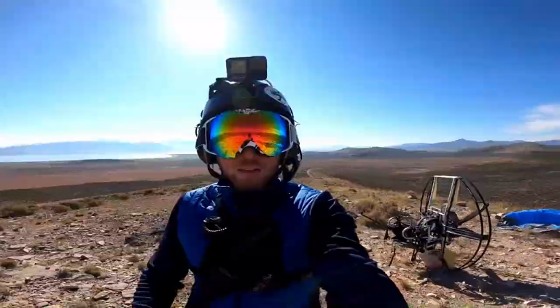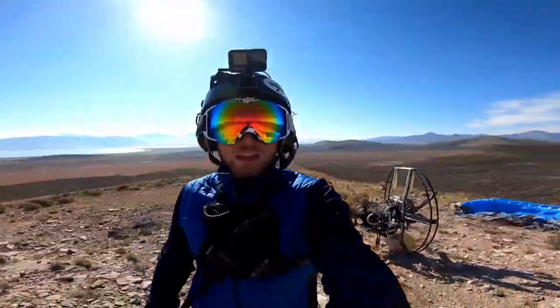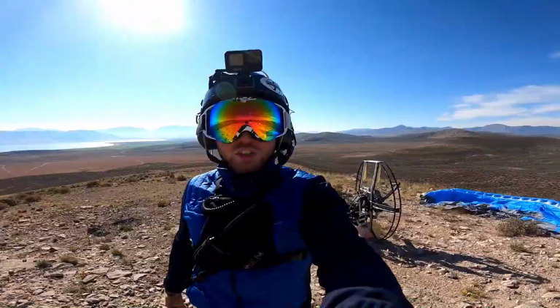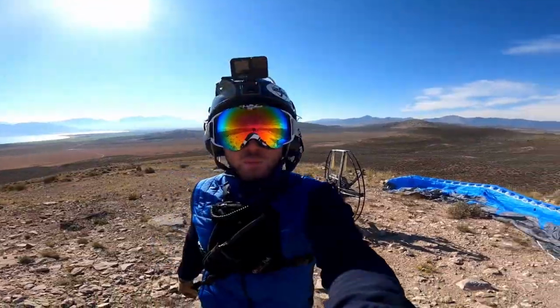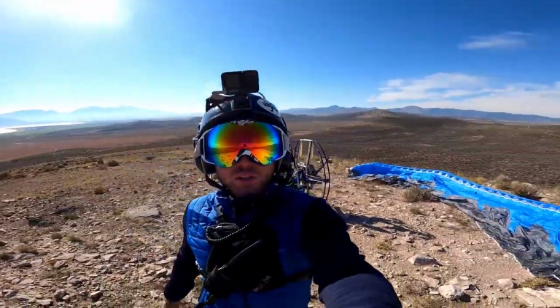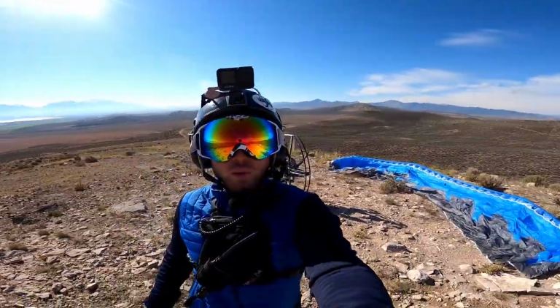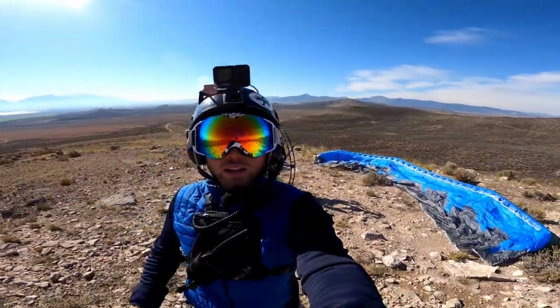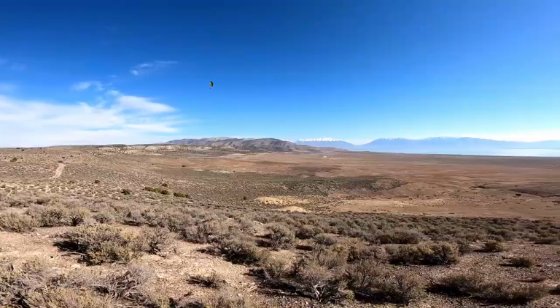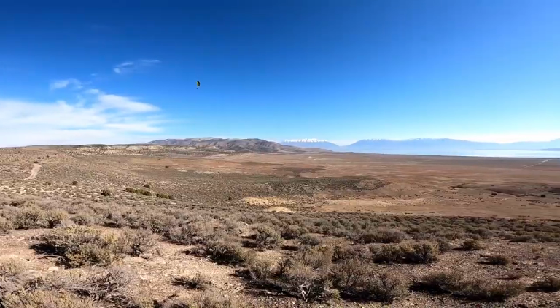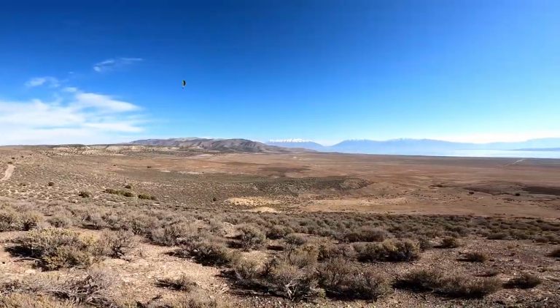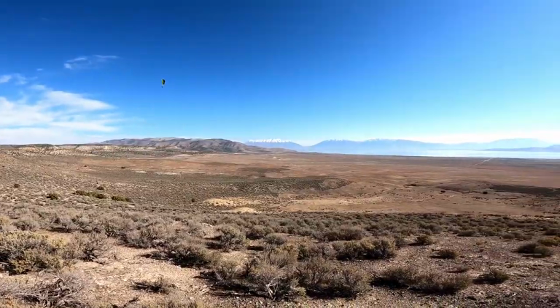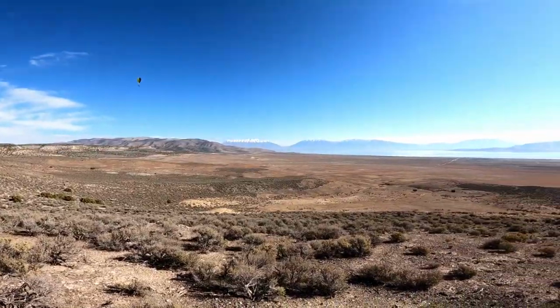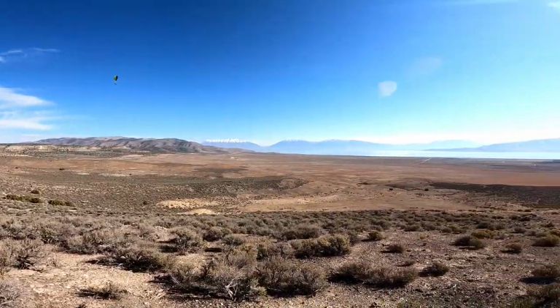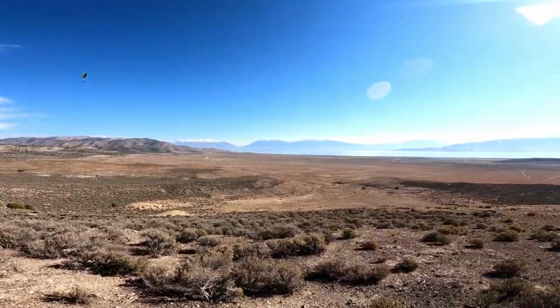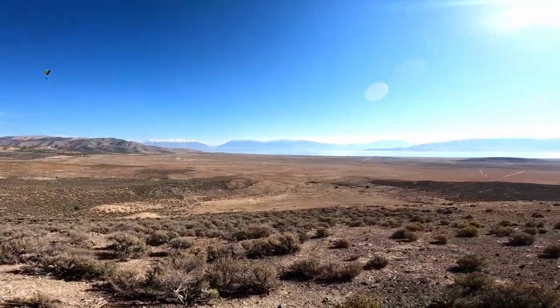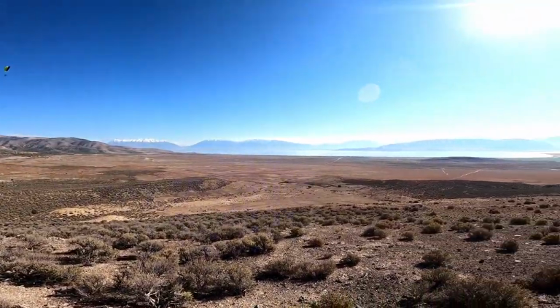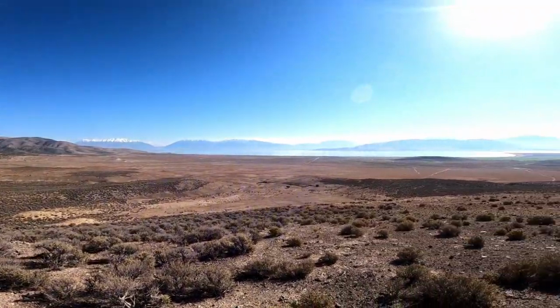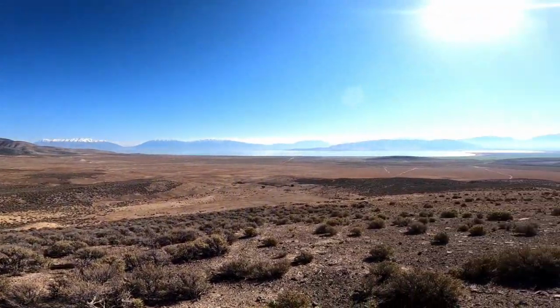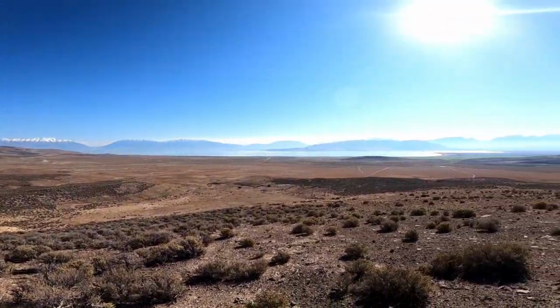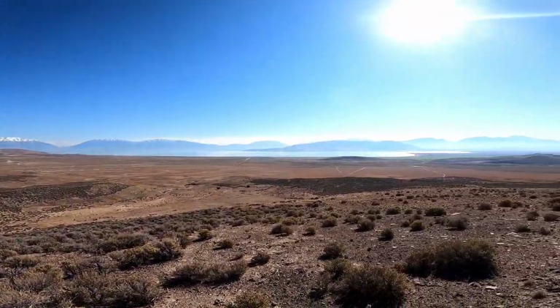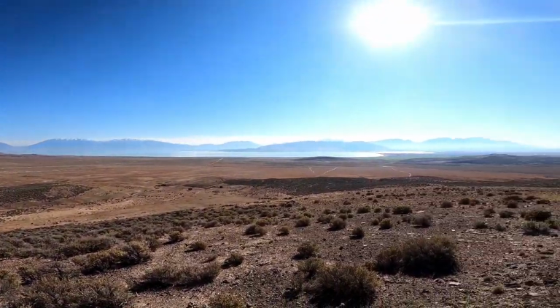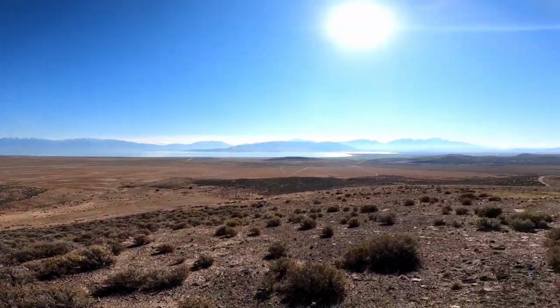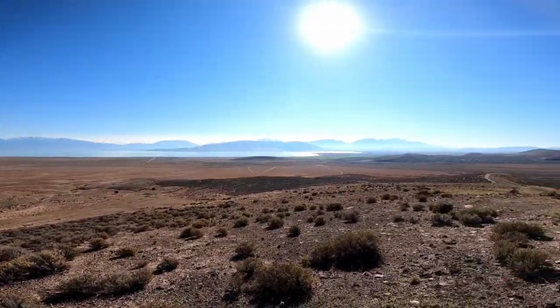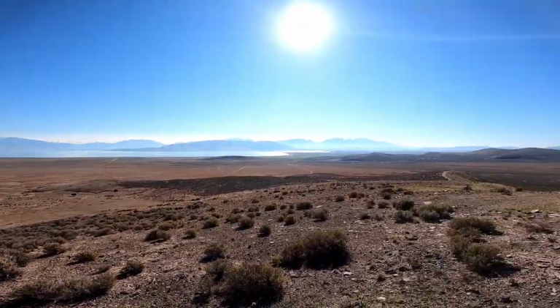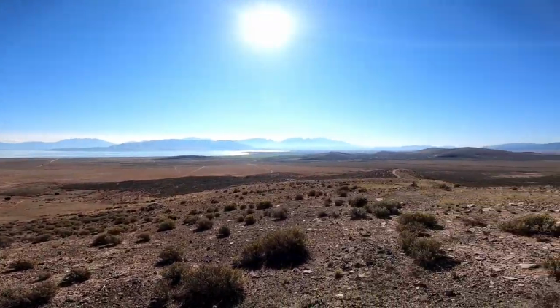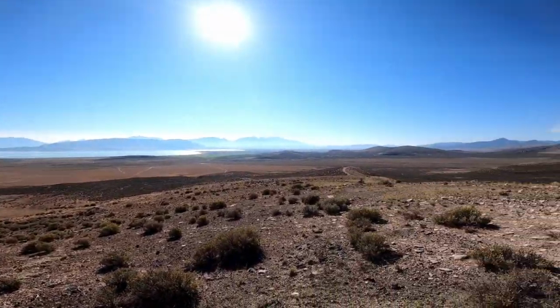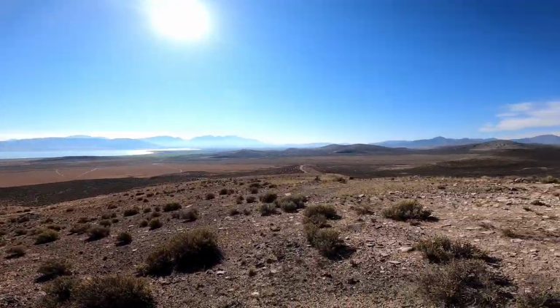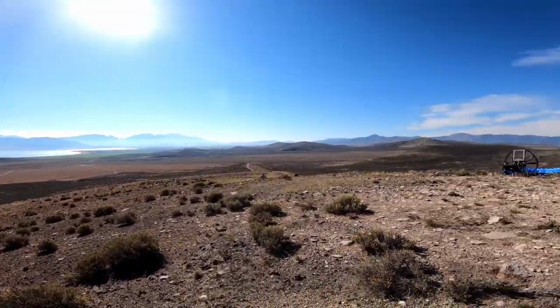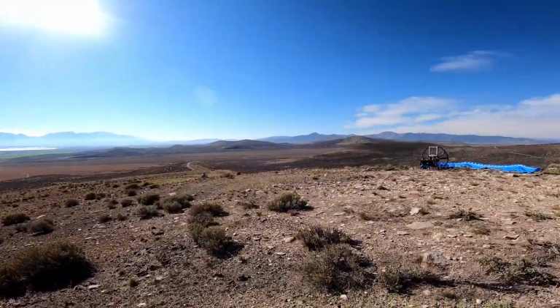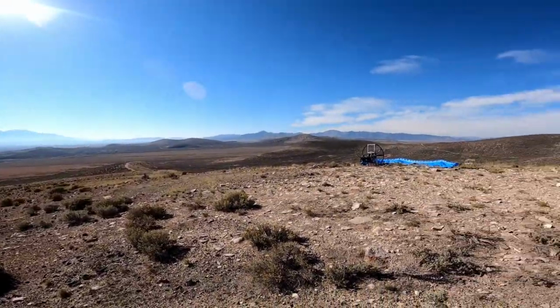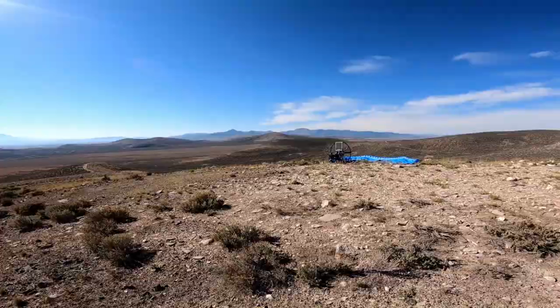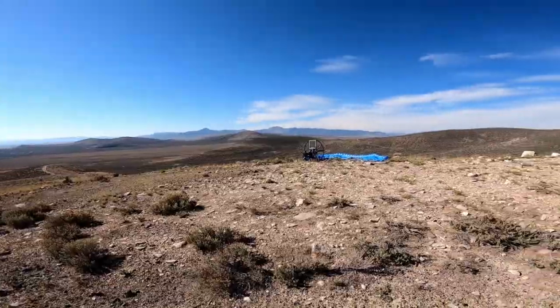Yeah, this is pretty sweet — not quite as high up as I was hoping, but it is the mountain landing that I was looking for.